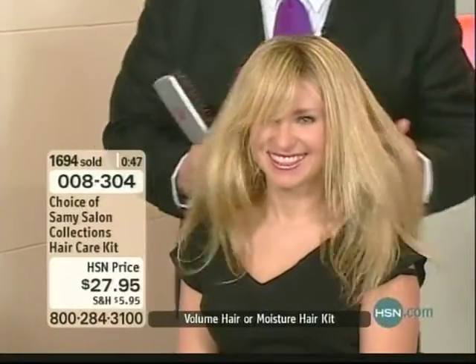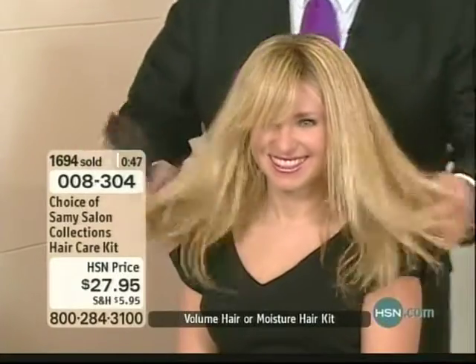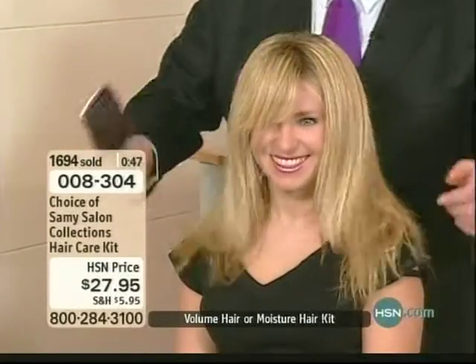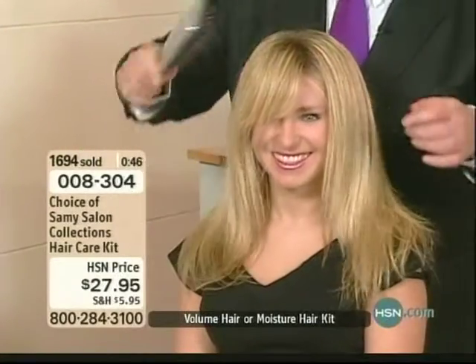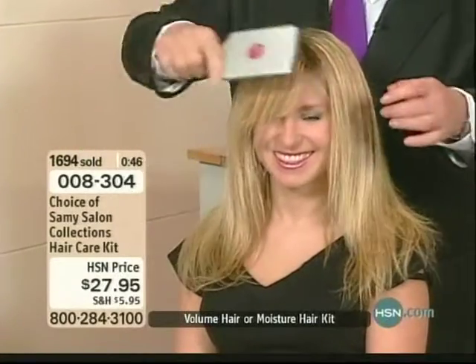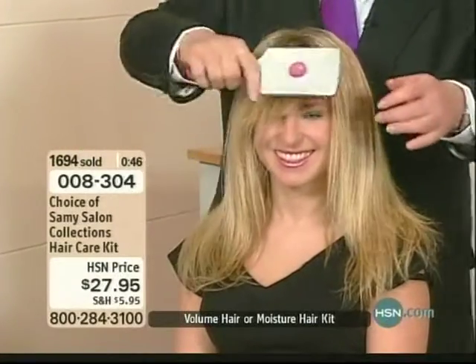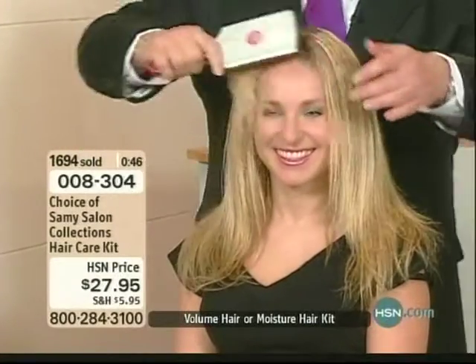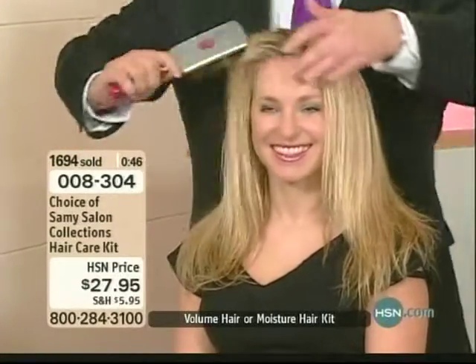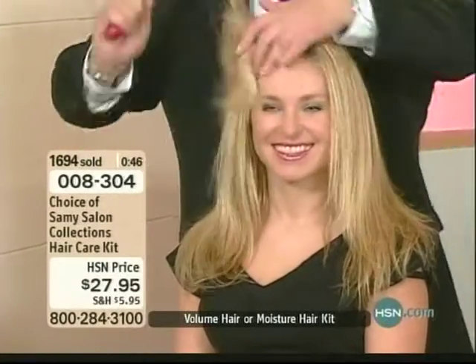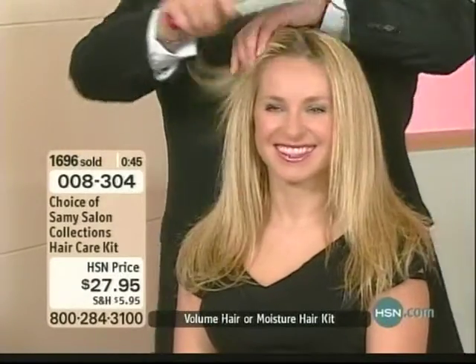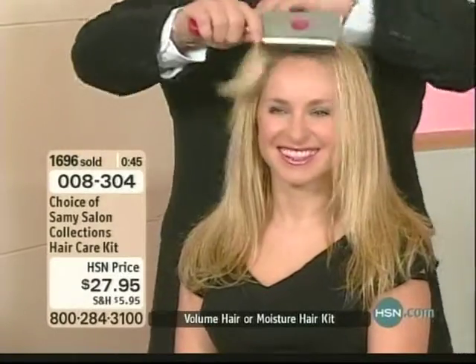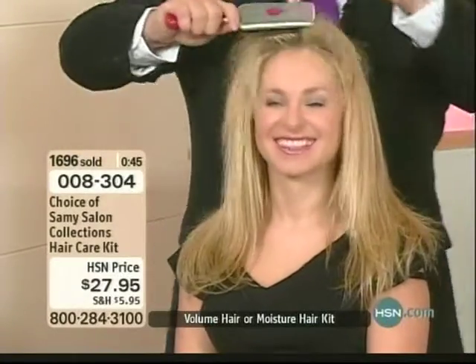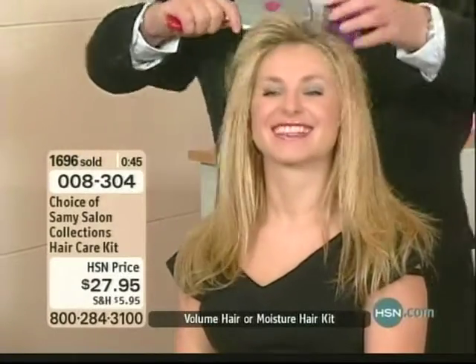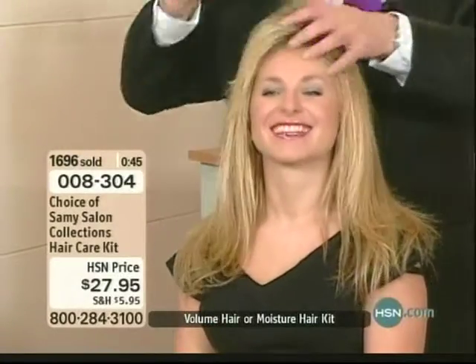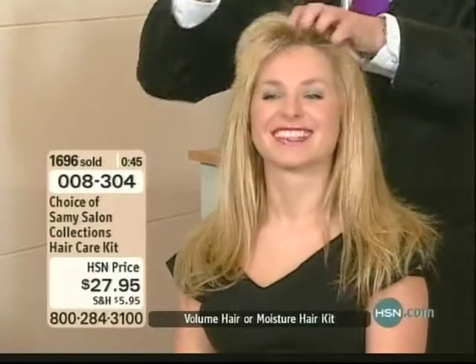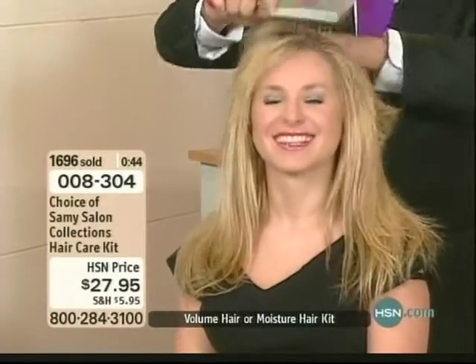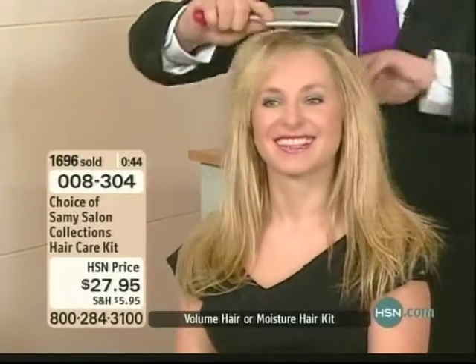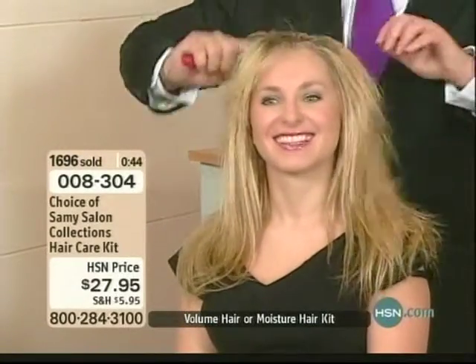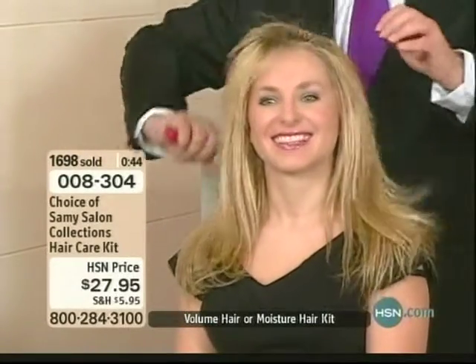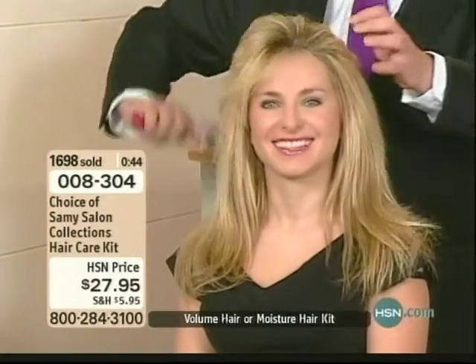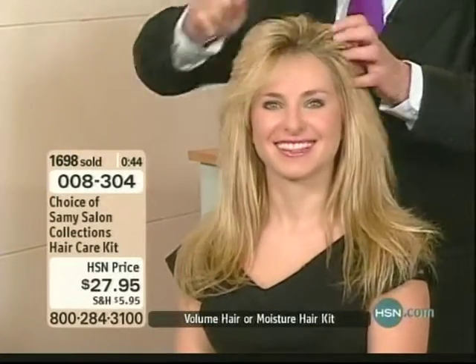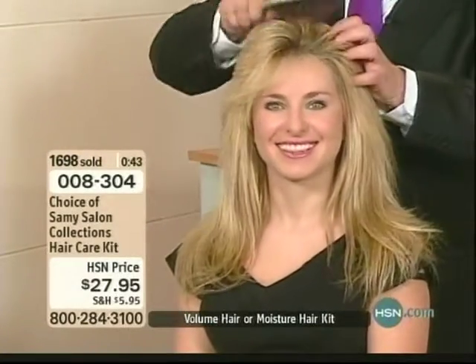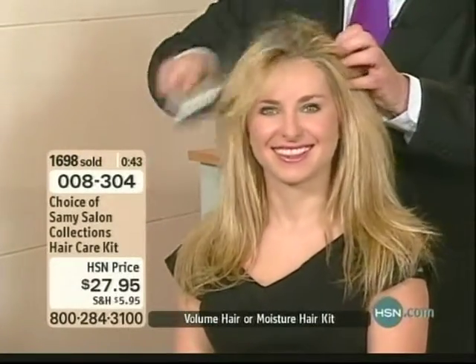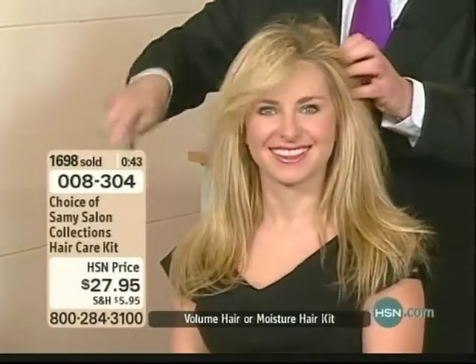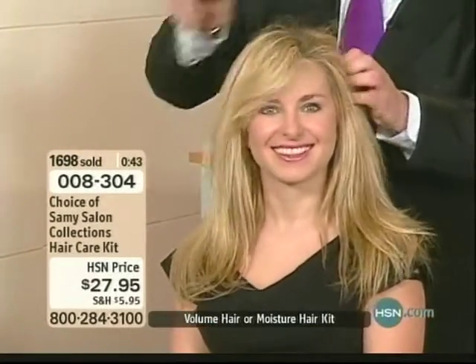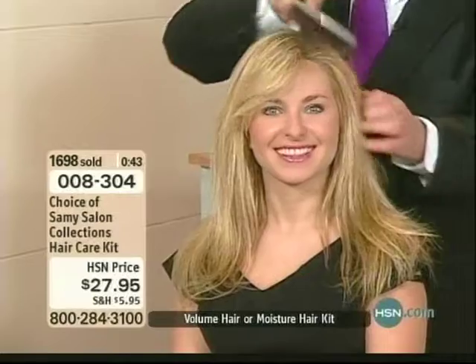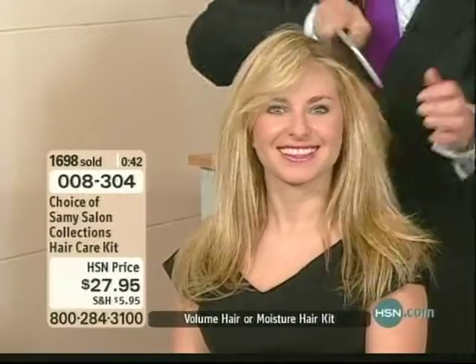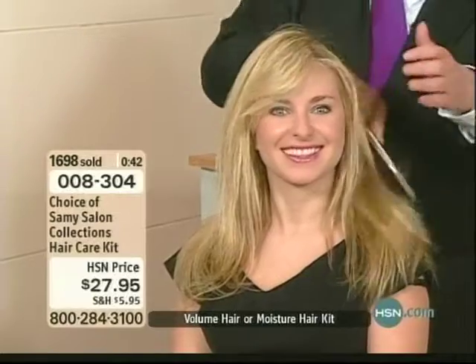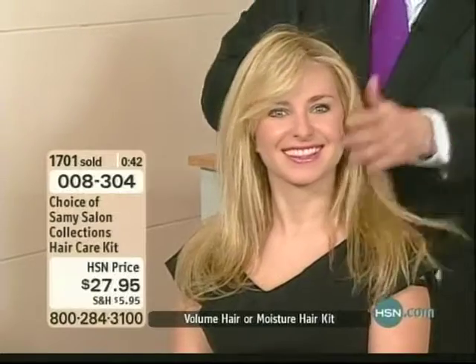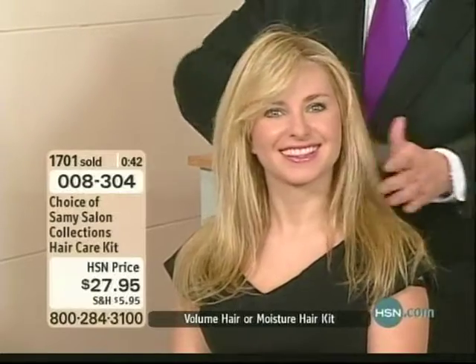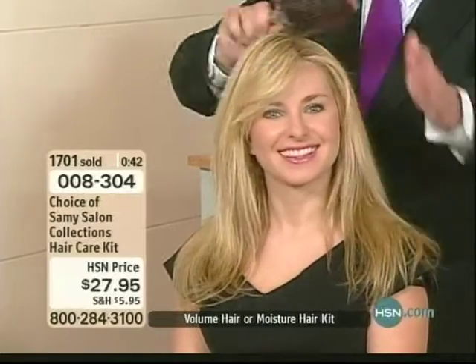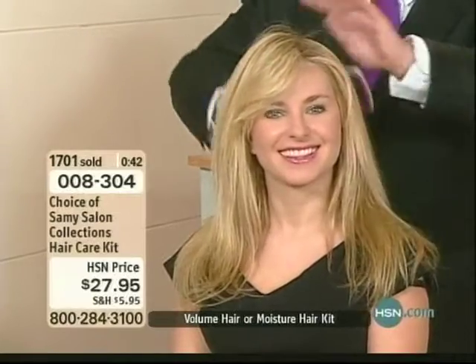Look at her — look at this. I want to show you, wait till you see the before and after. You're not going to believe it. Hold on to your chairs, ladies.